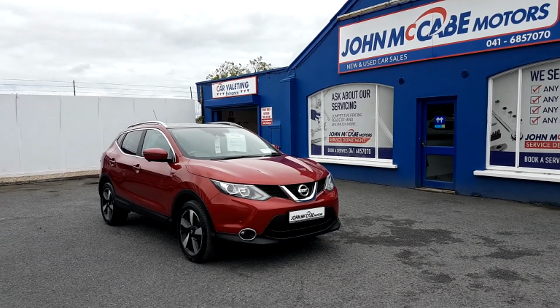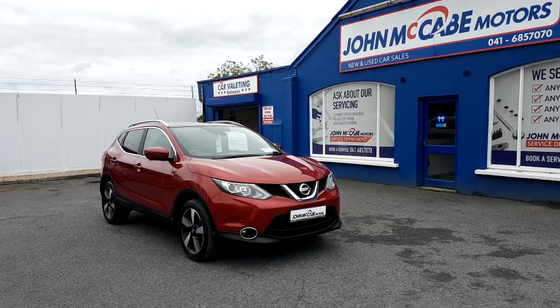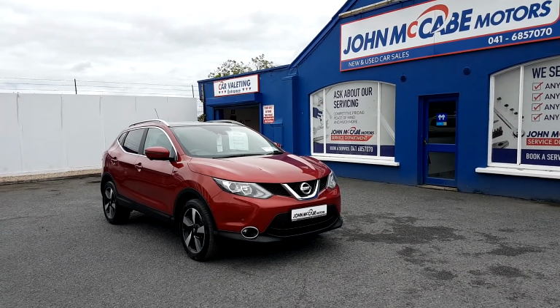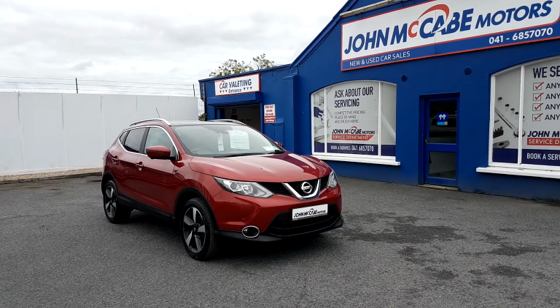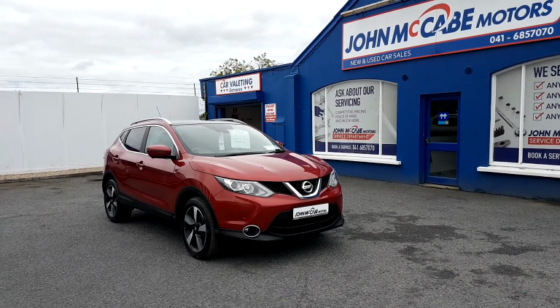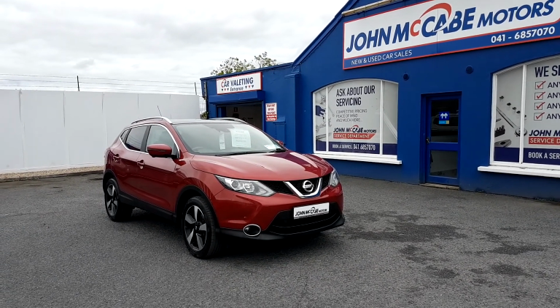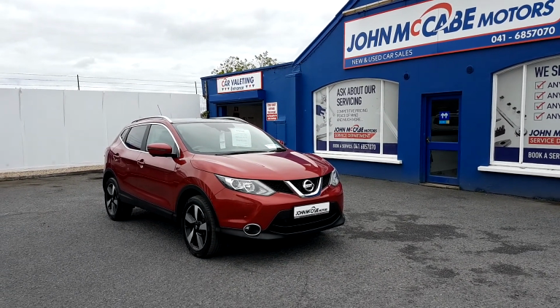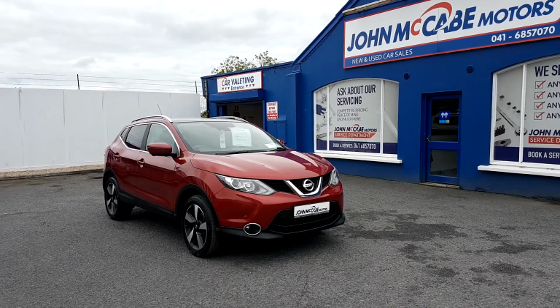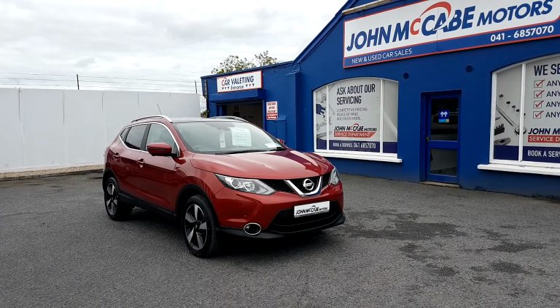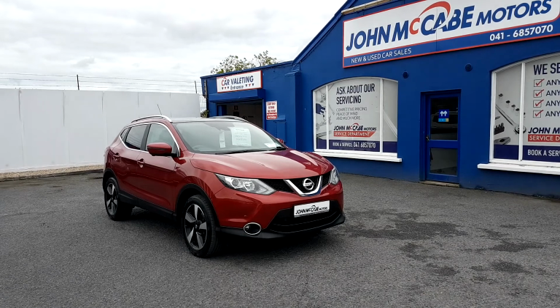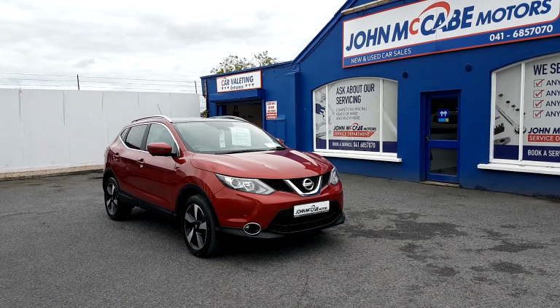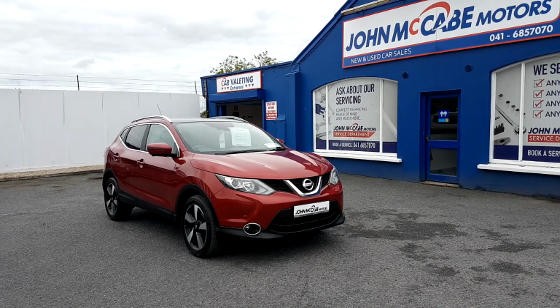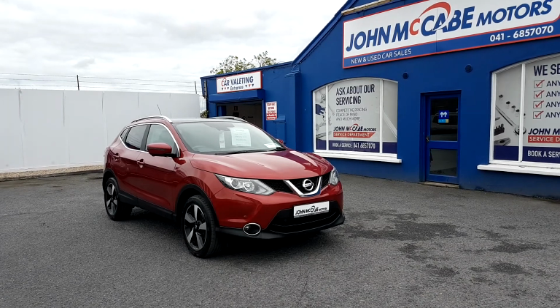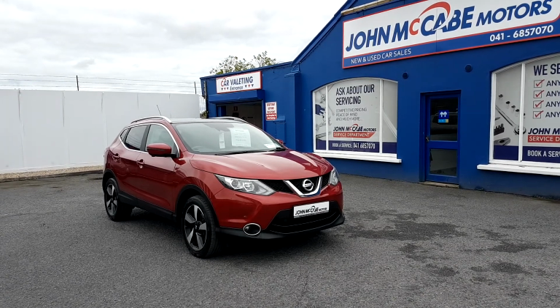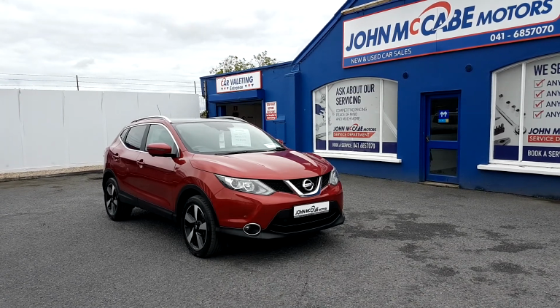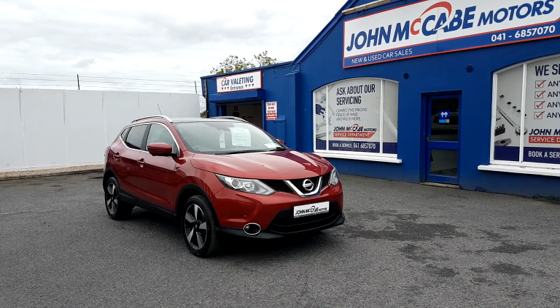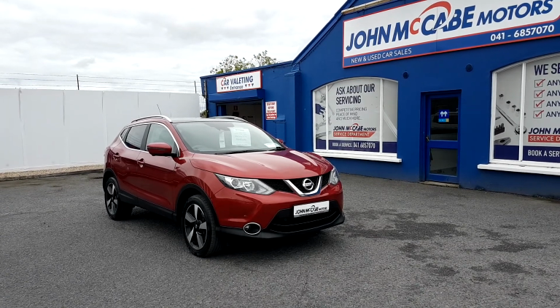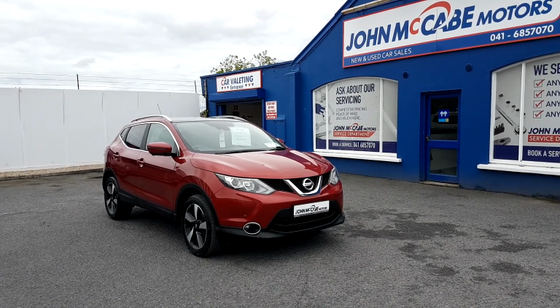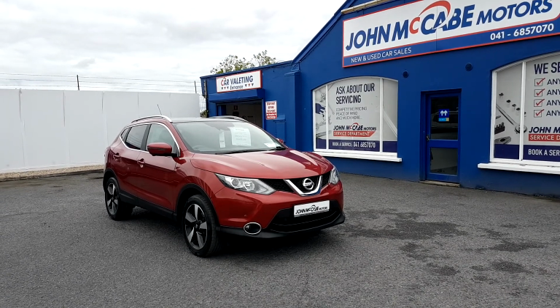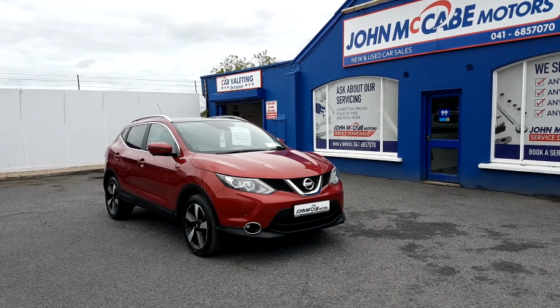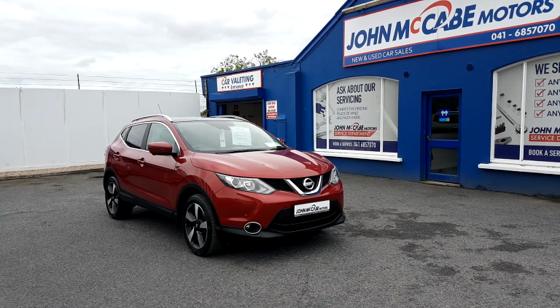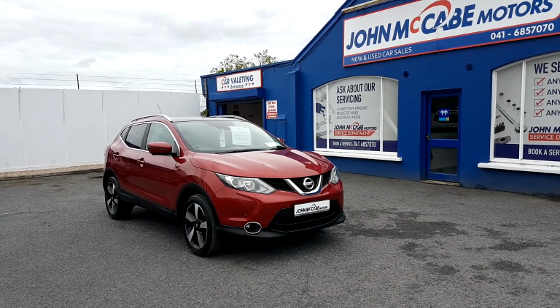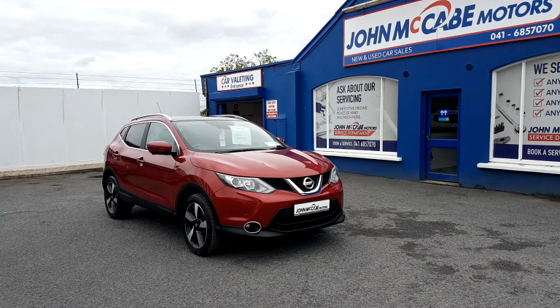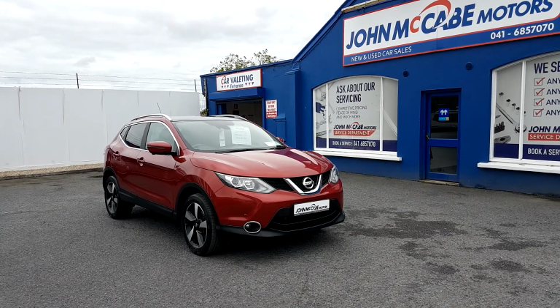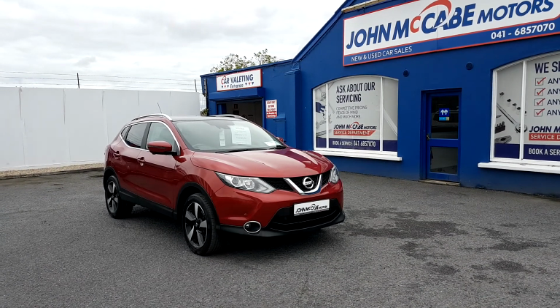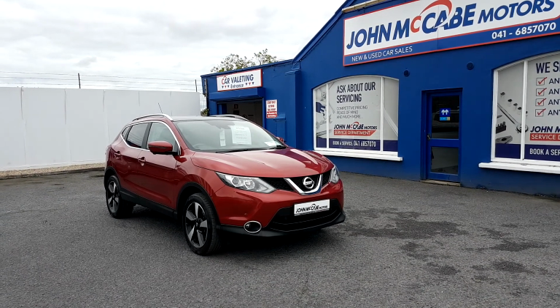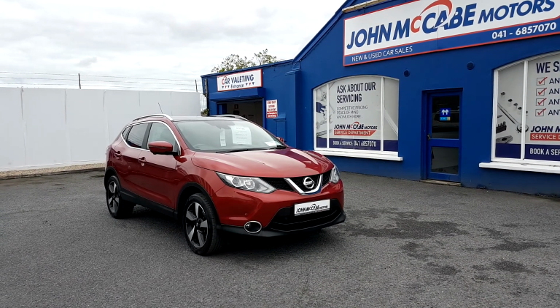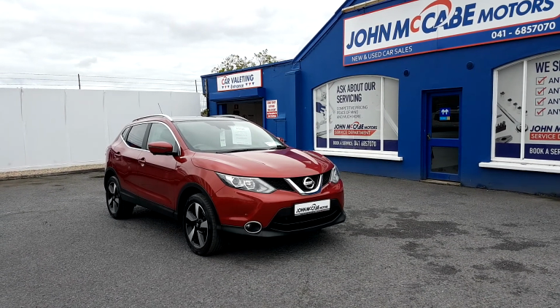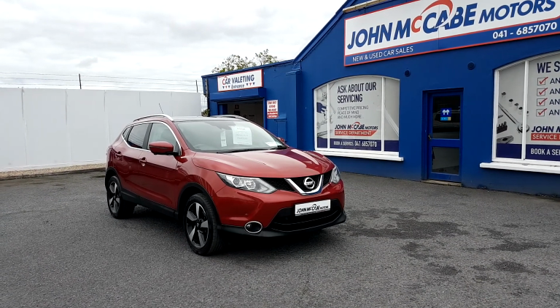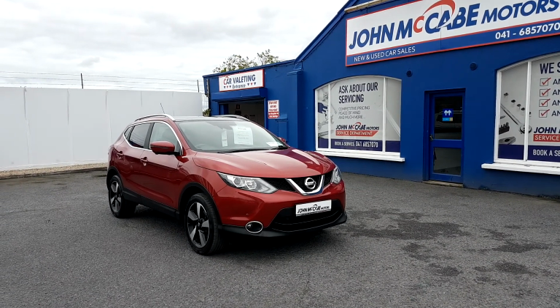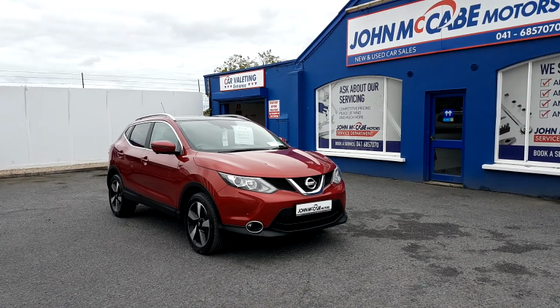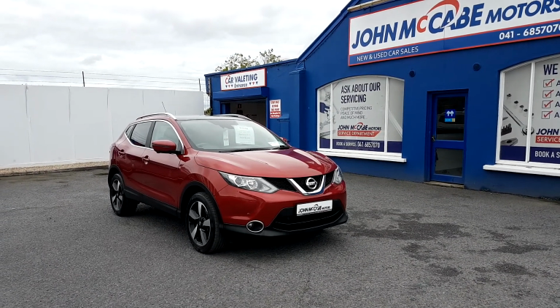This Qashqai has only 27,000 miles, comes with 2 keys, has a full service history, and has all its information books.